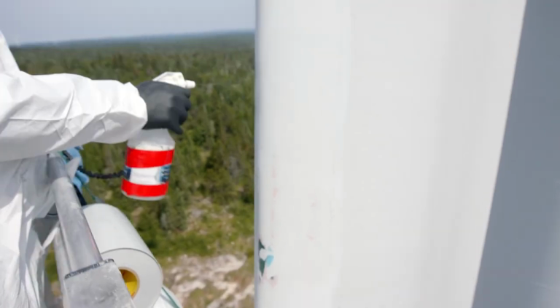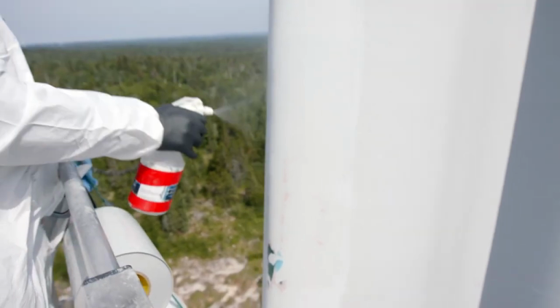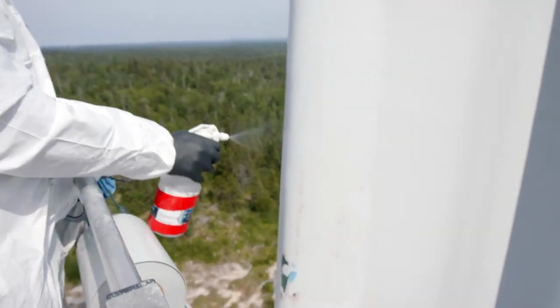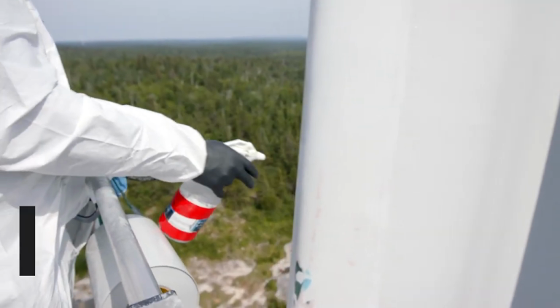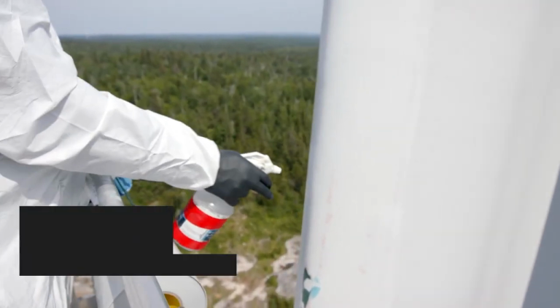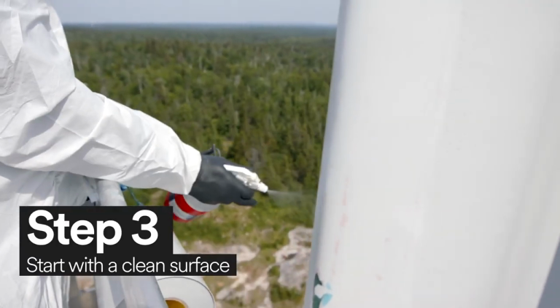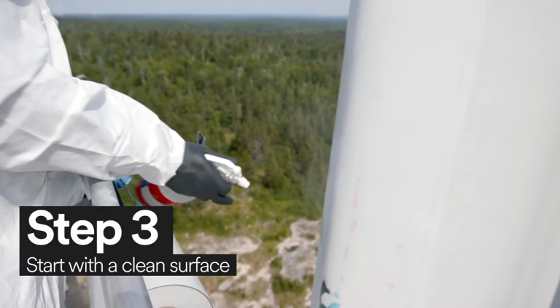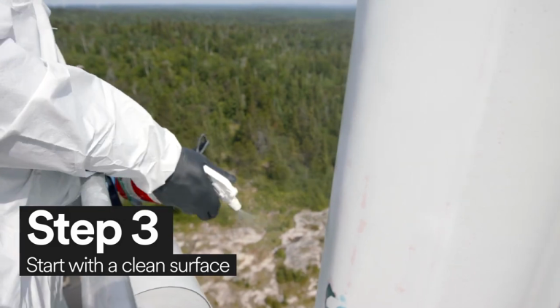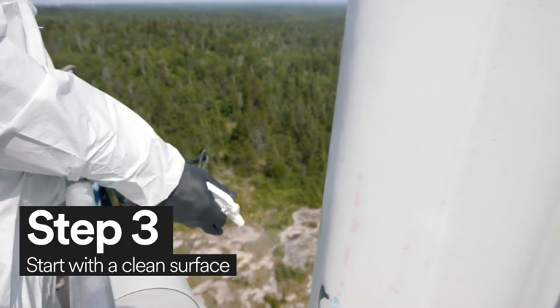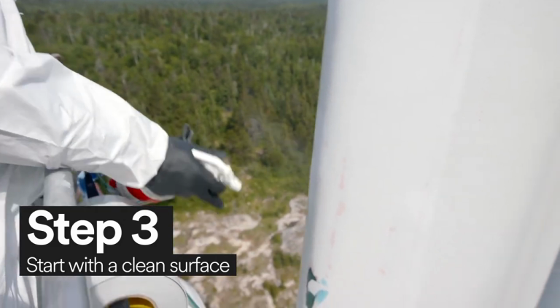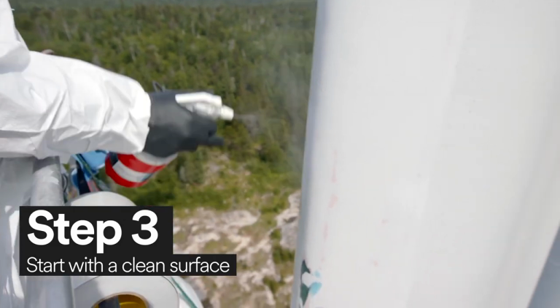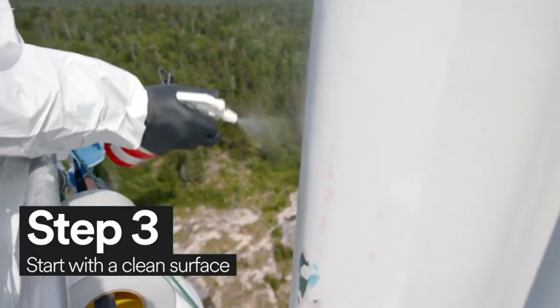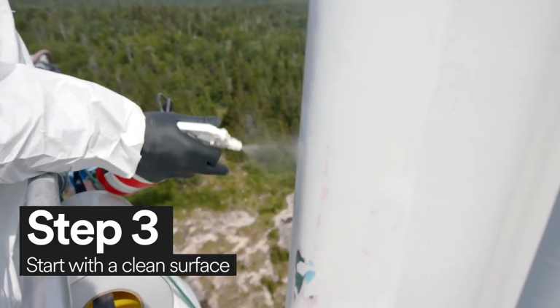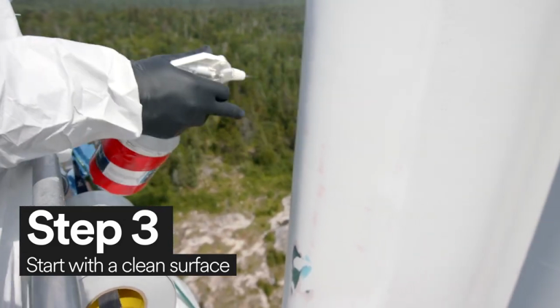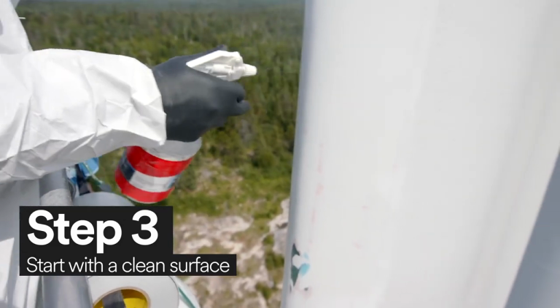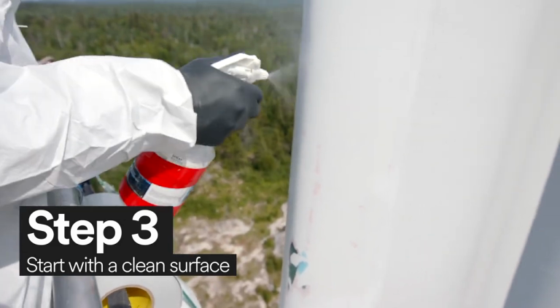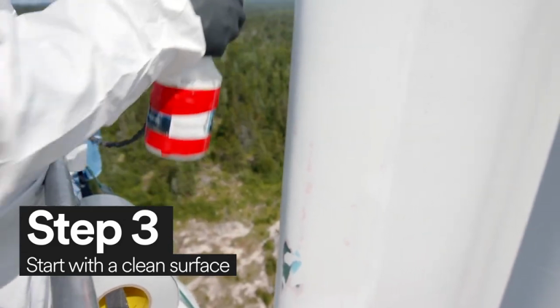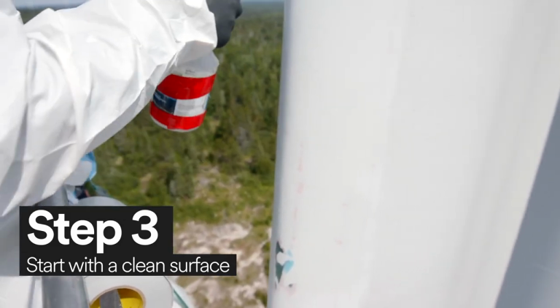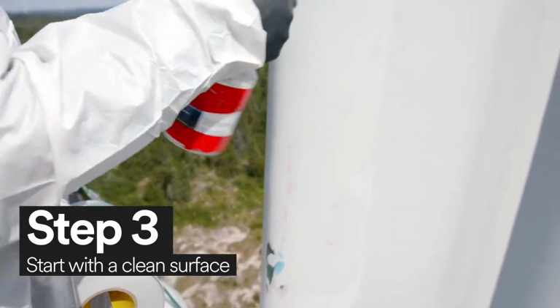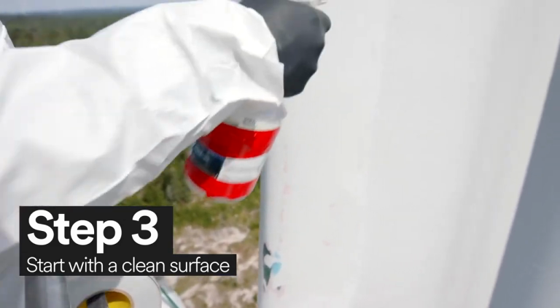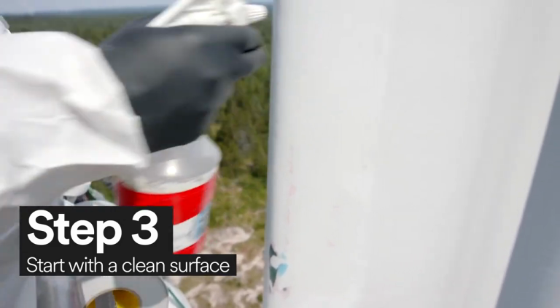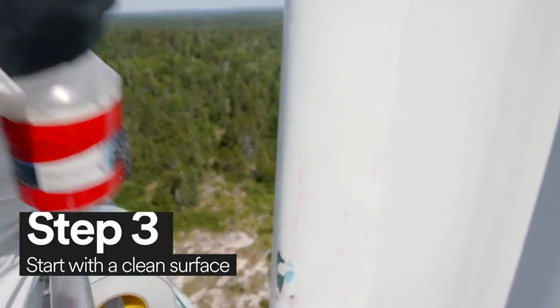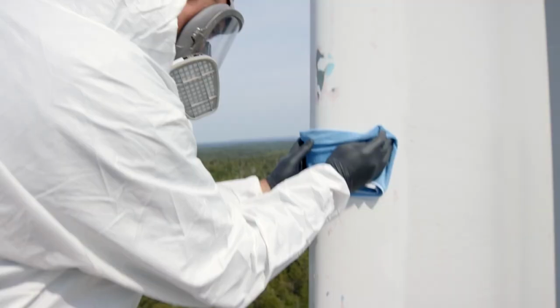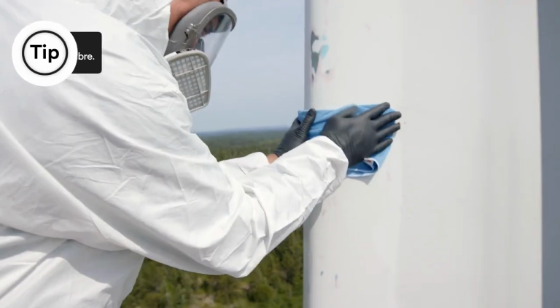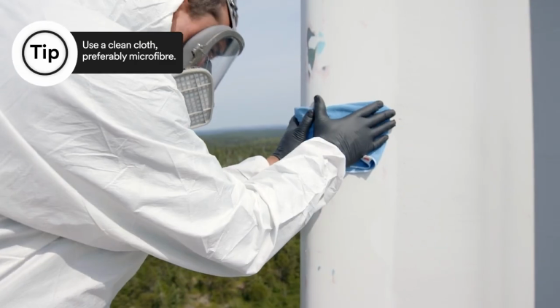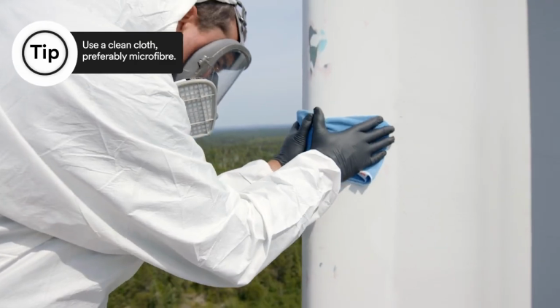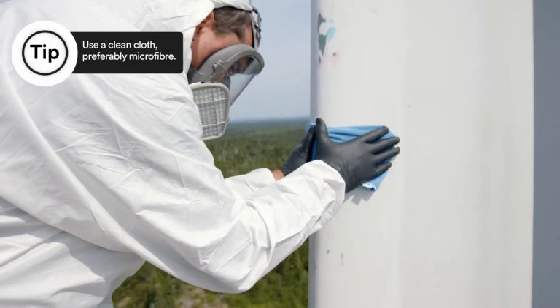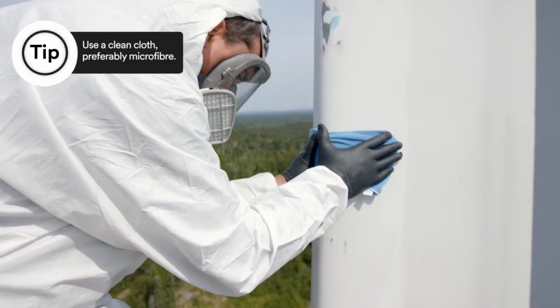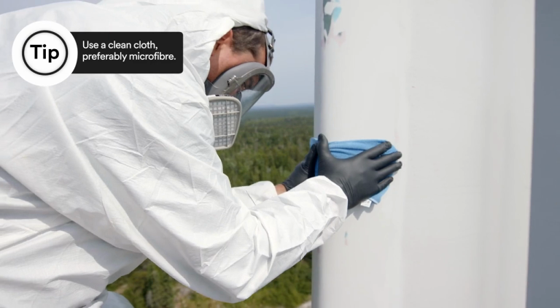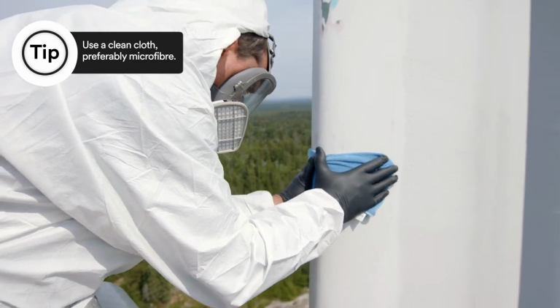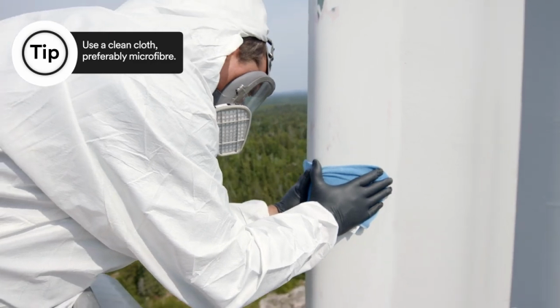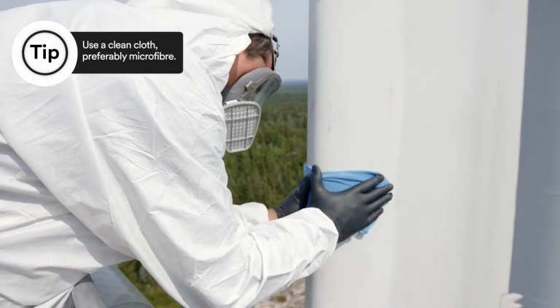Clean the surface of the wind turbine blade with a Scotch-Brite High Performance Microfiber Cleaning Cloth and an IPA Cleaning Solvent.